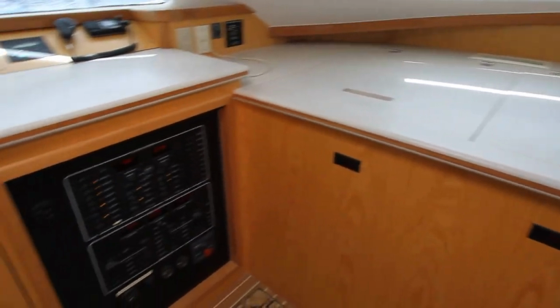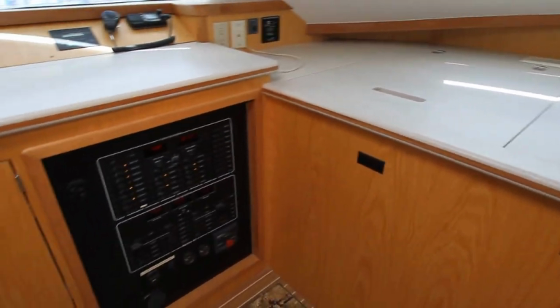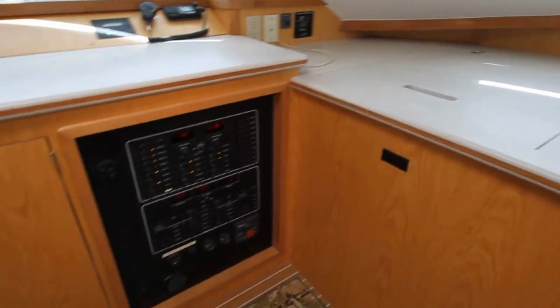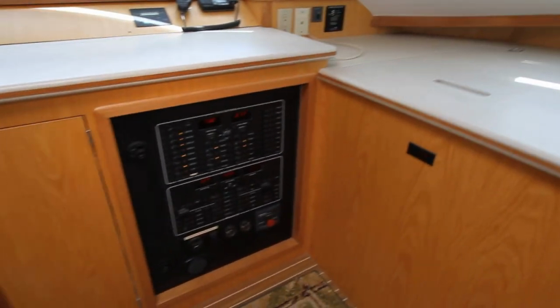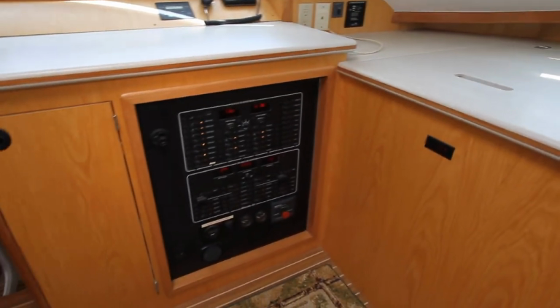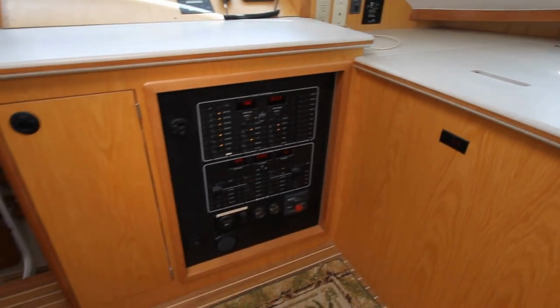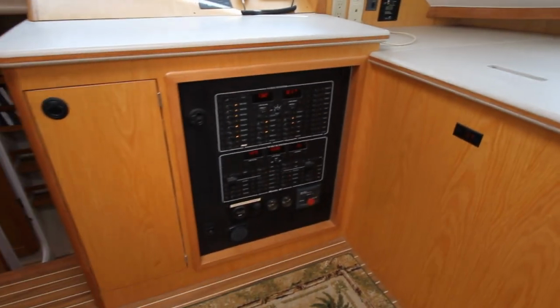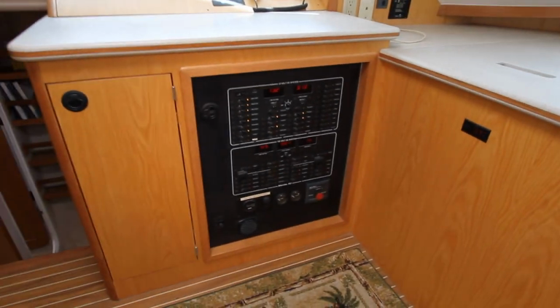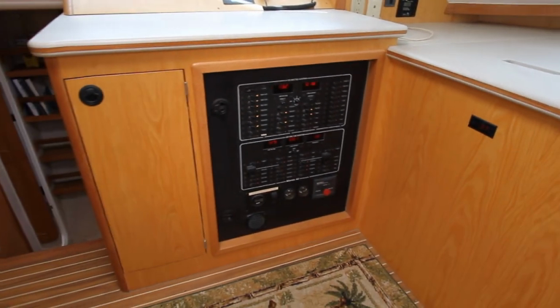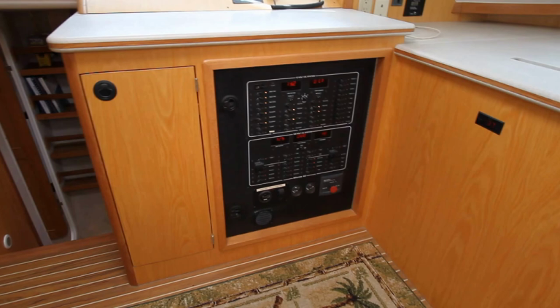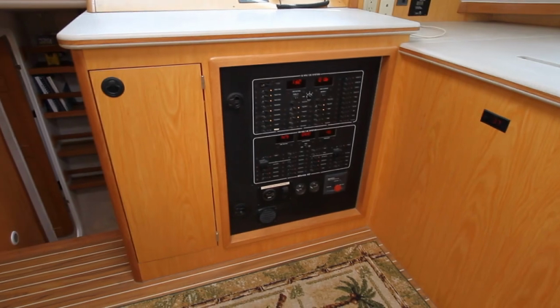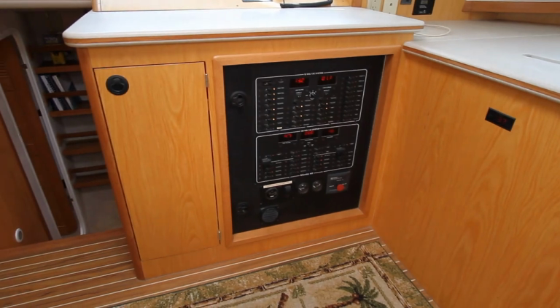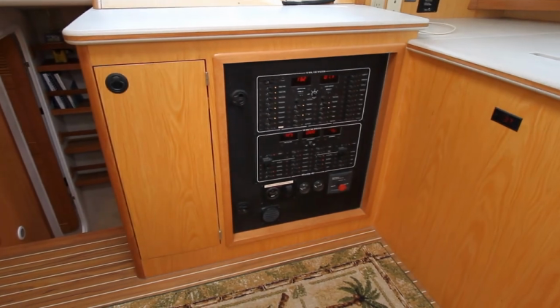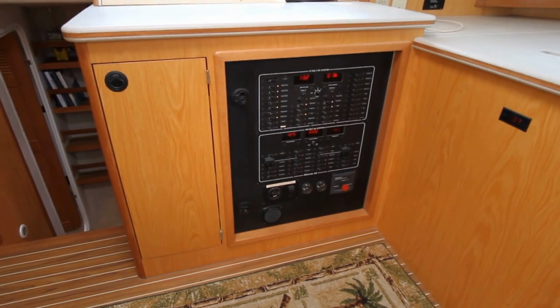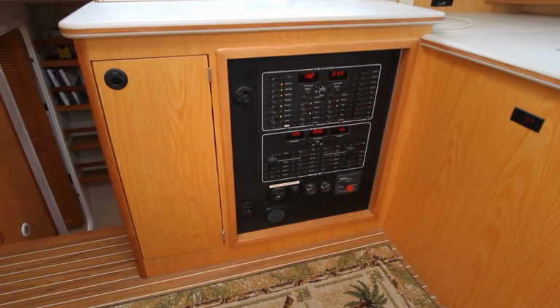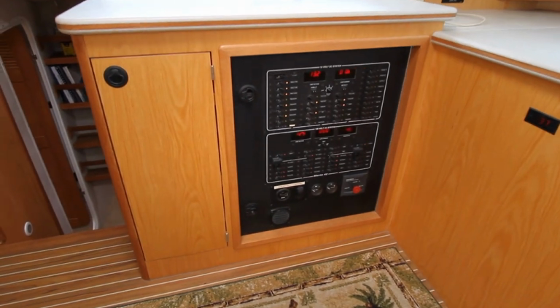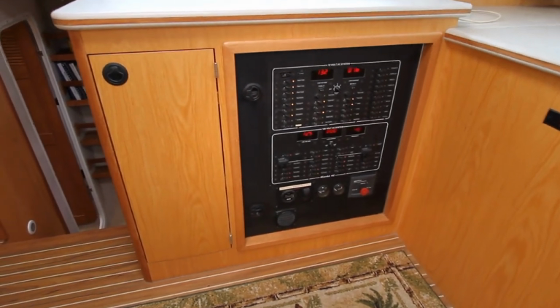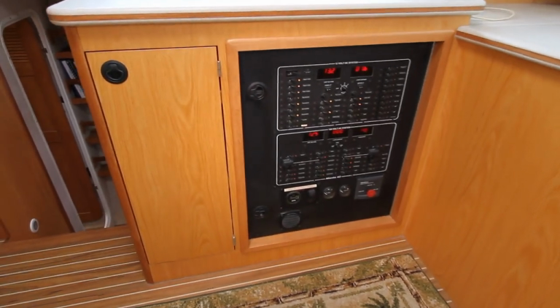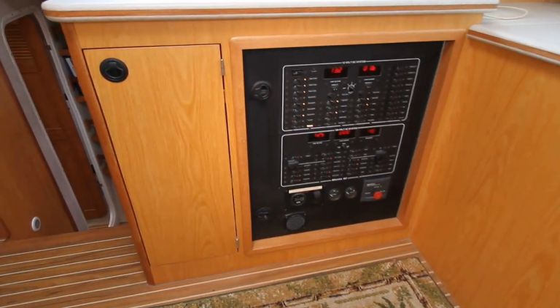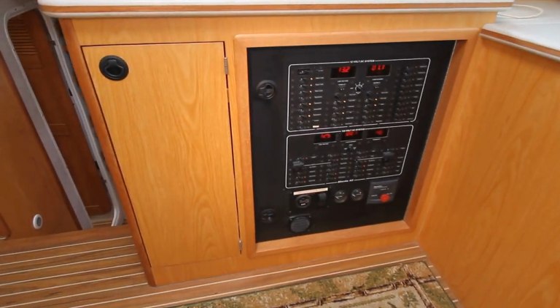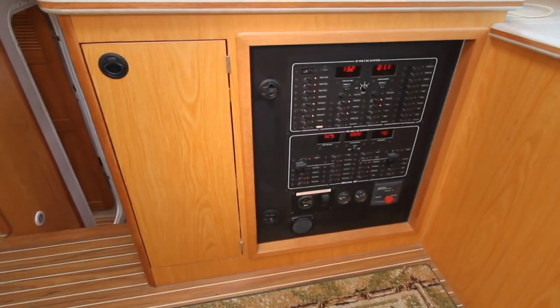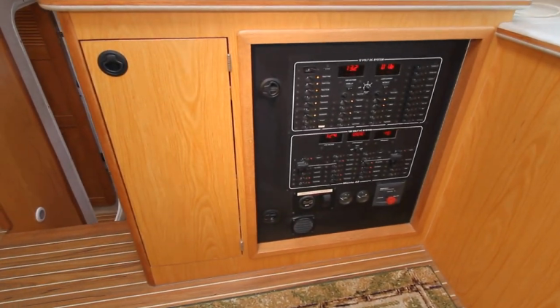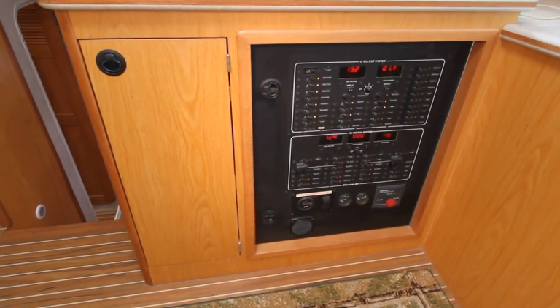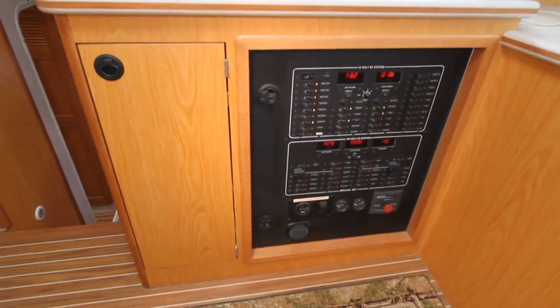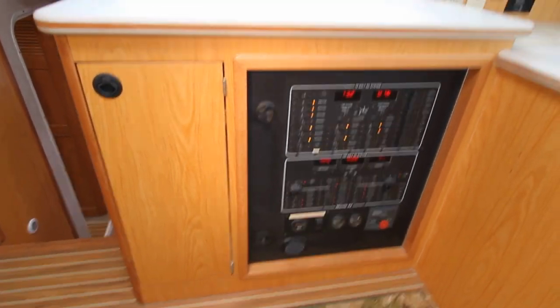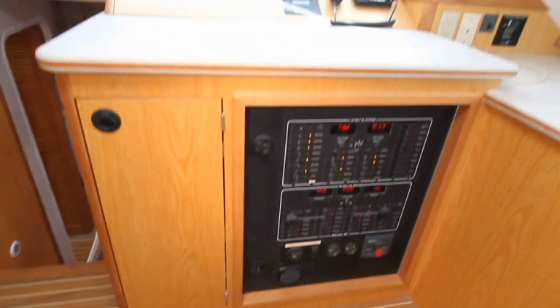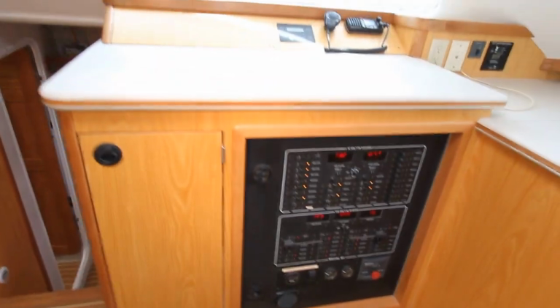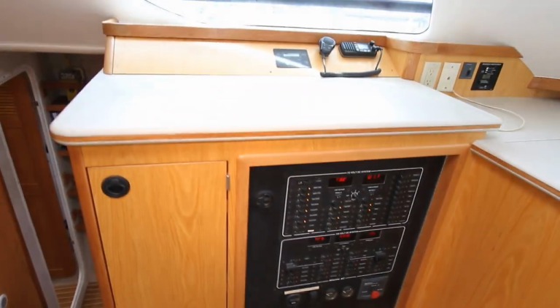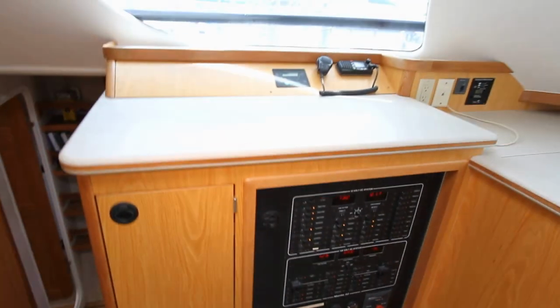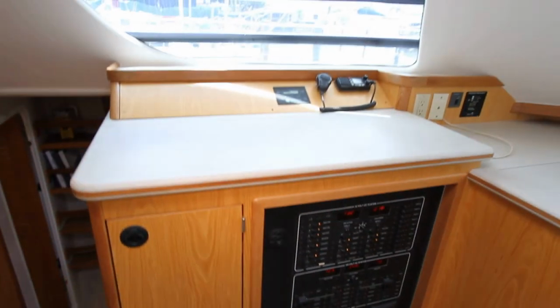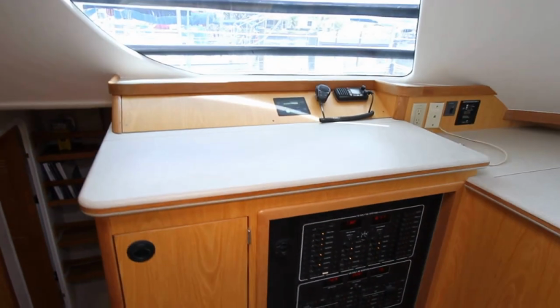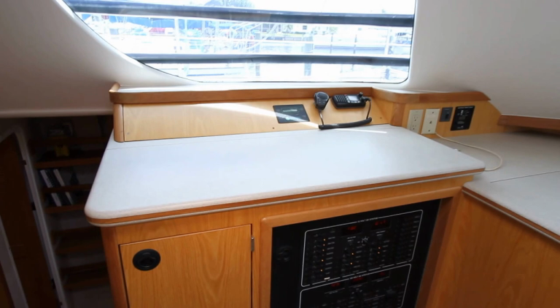Here's your panel. It pulls out and has full access to the wiring and breakers in the back, and your nav station is right here.